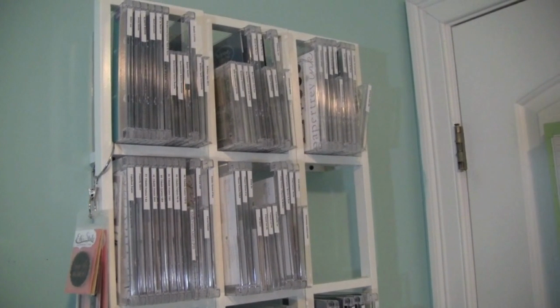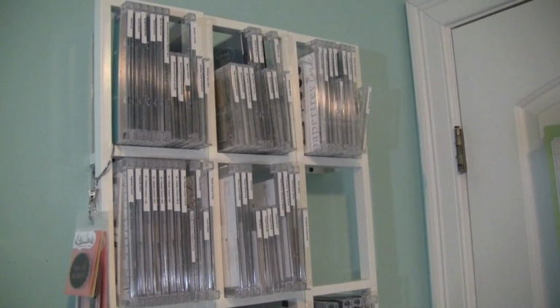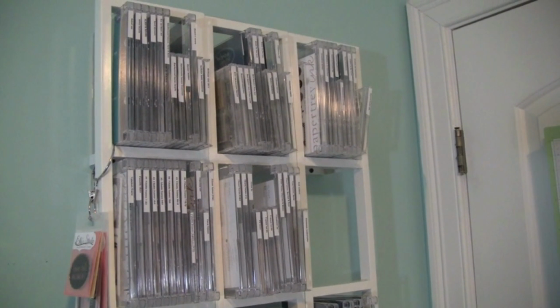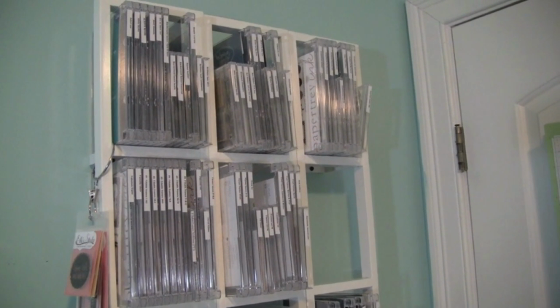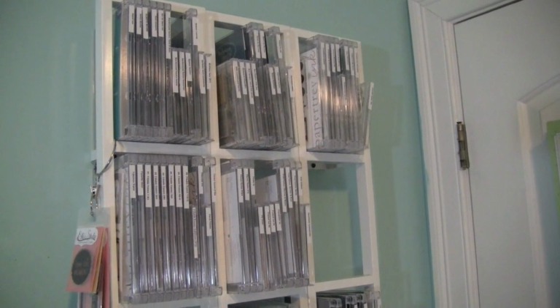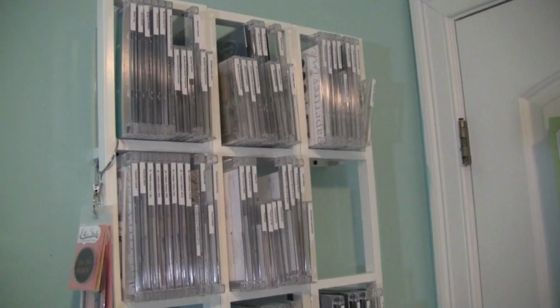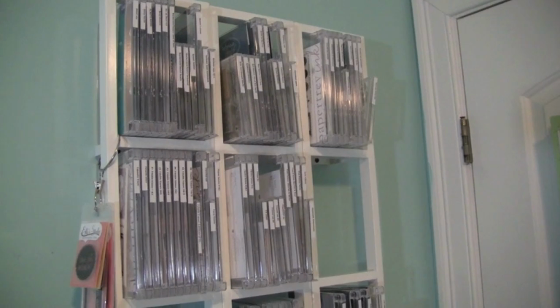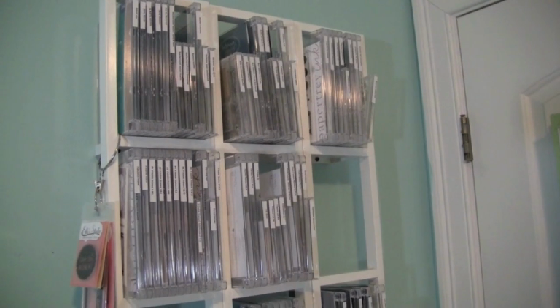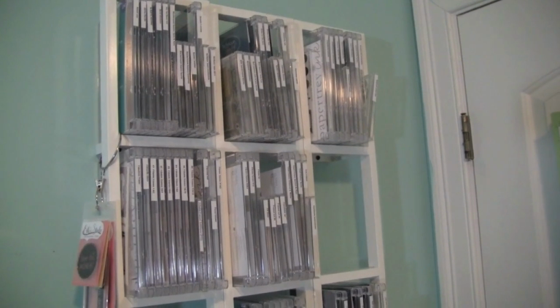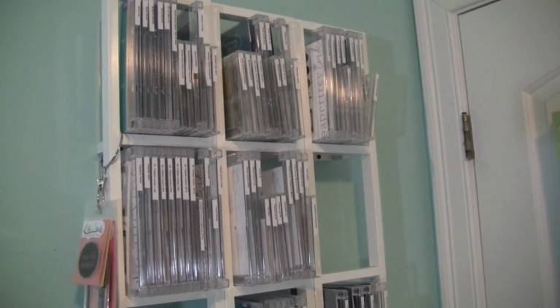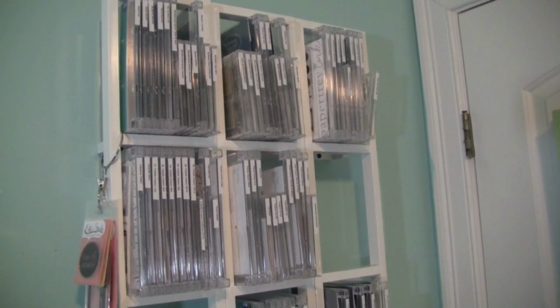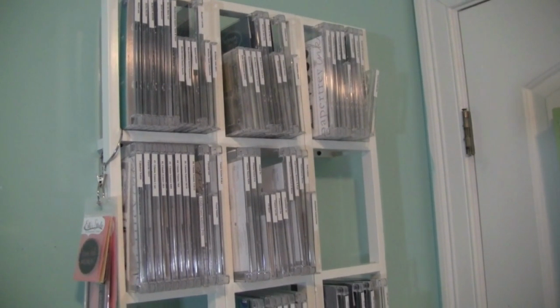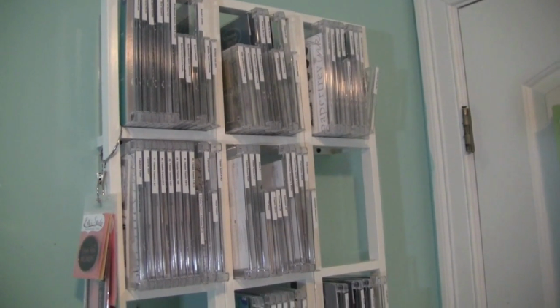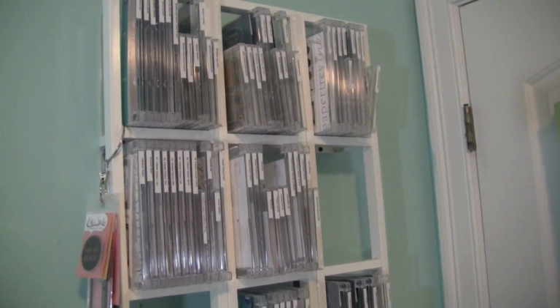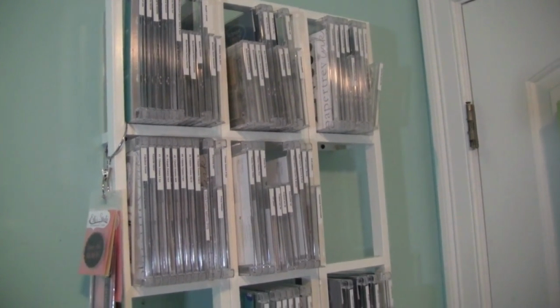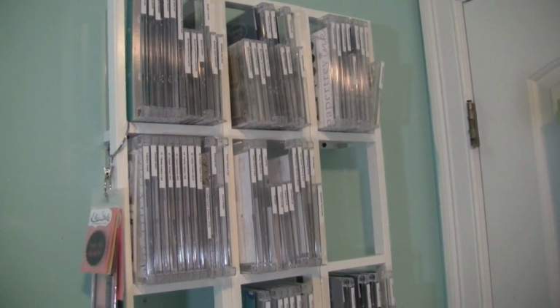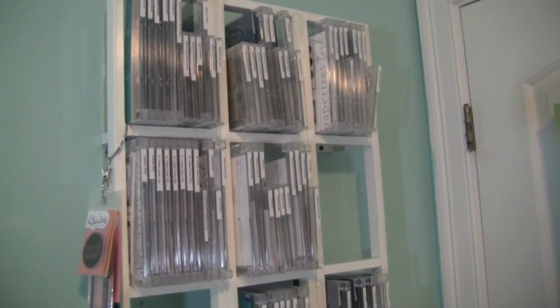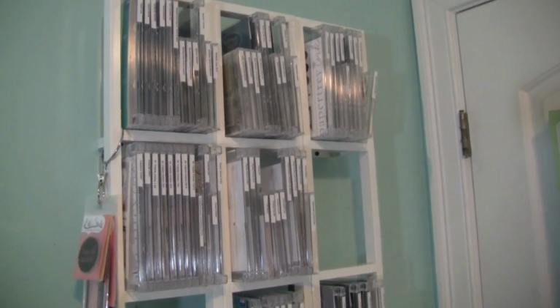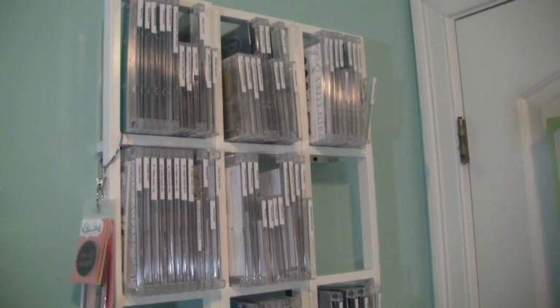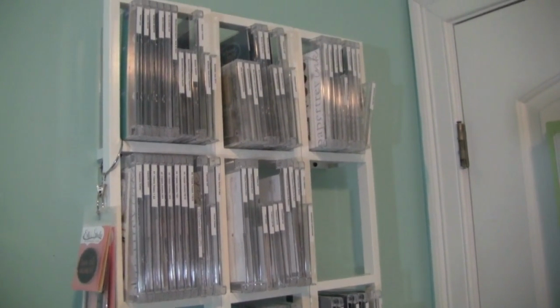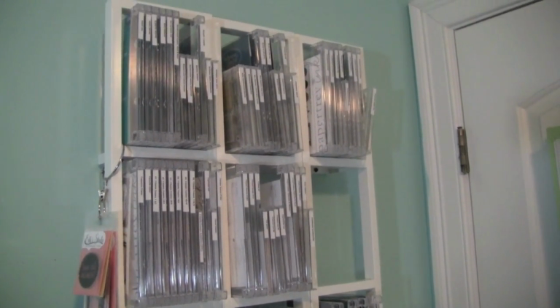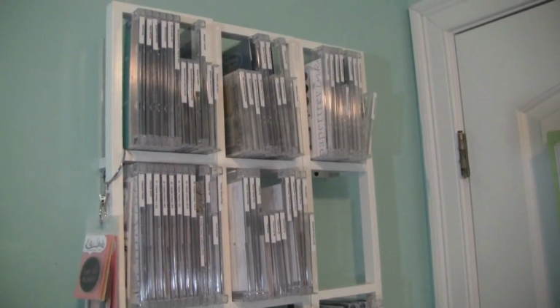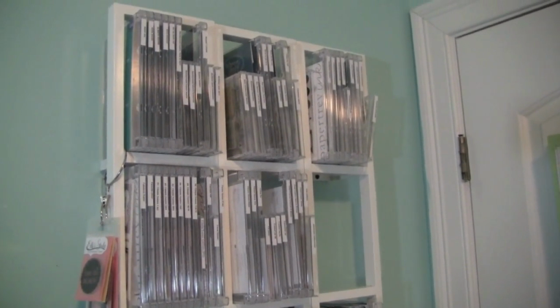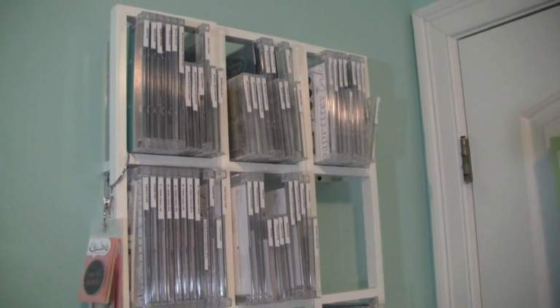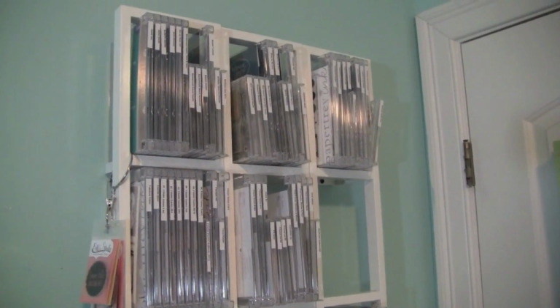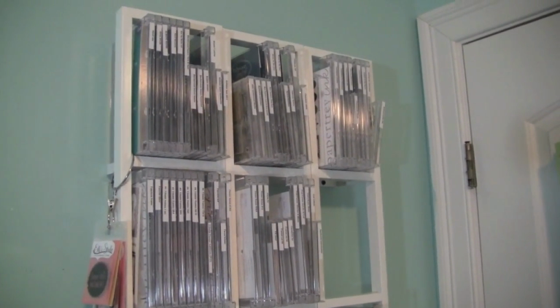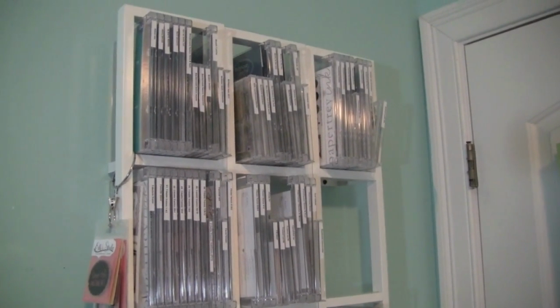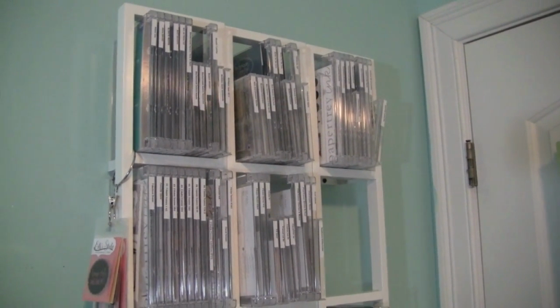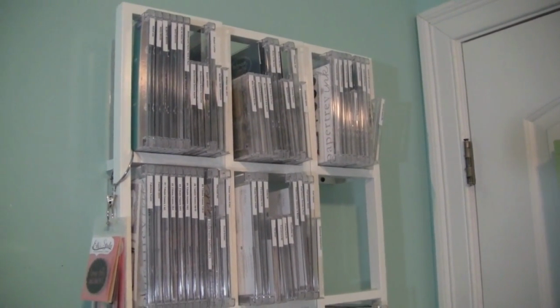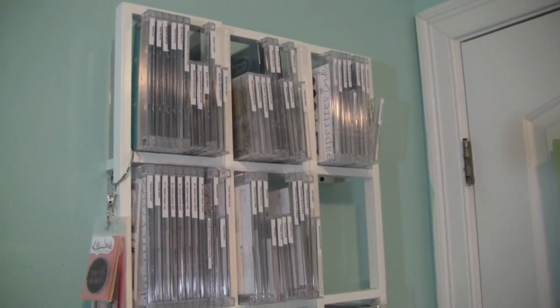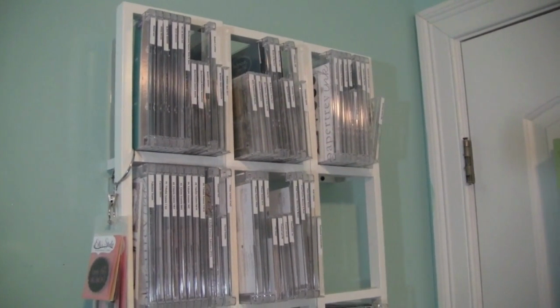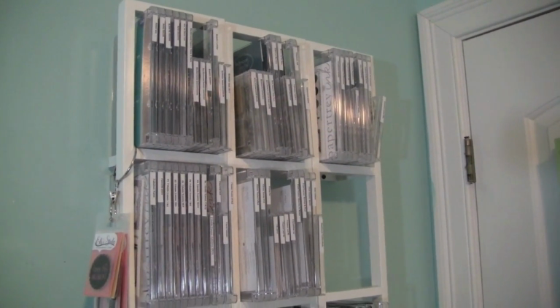Hey everybody, it's Kristina from Creations with Kristina. Just wanted to give you a quick update of my stamp storage.